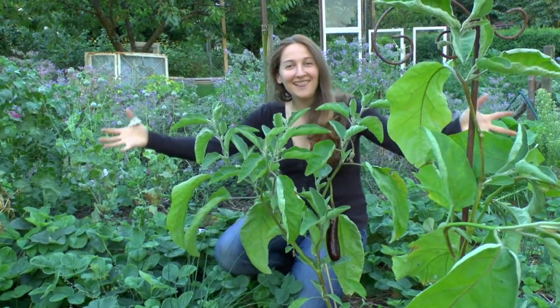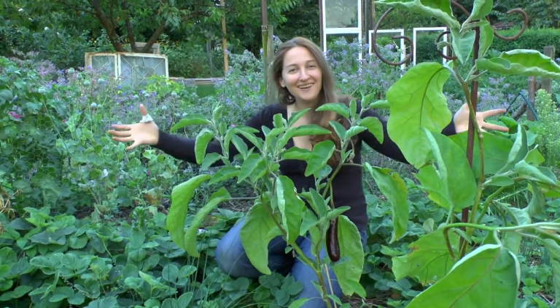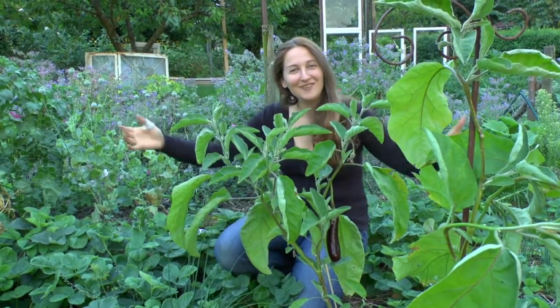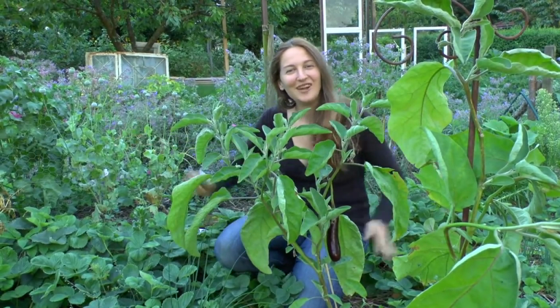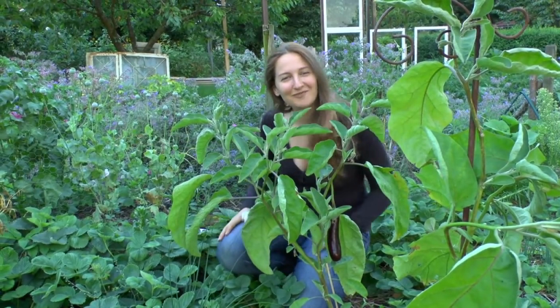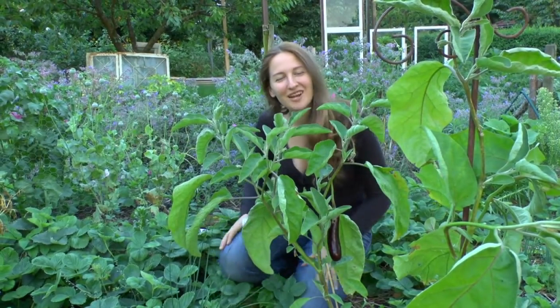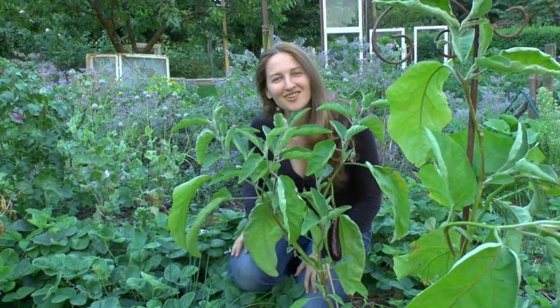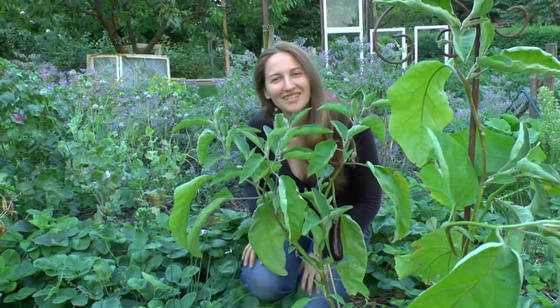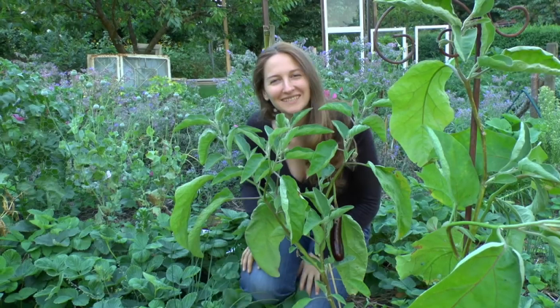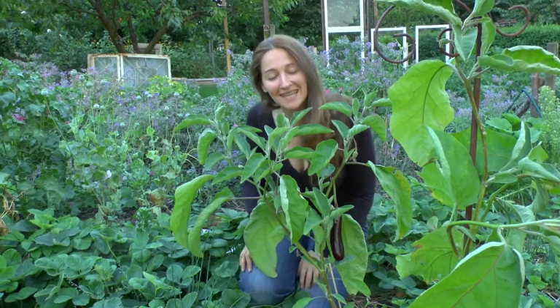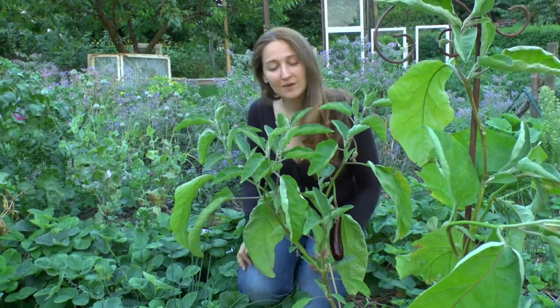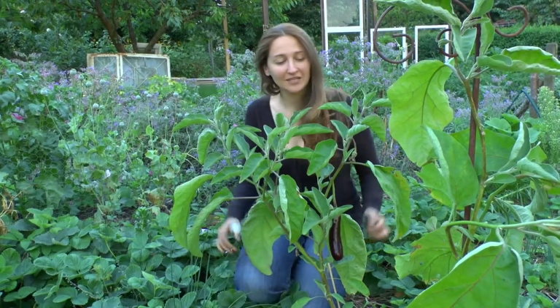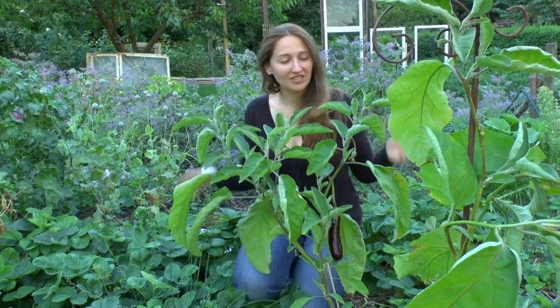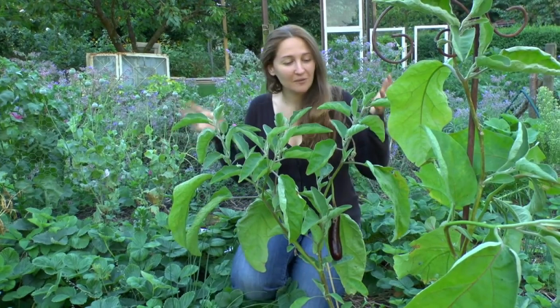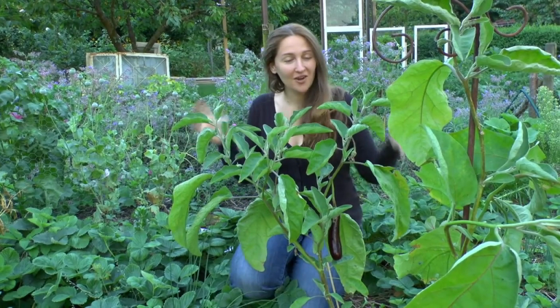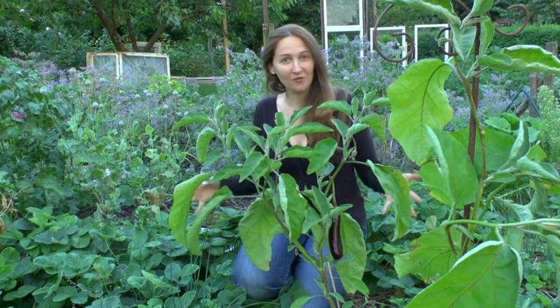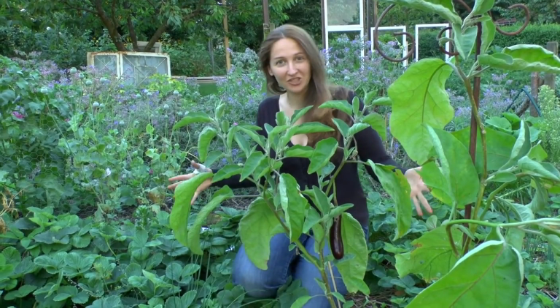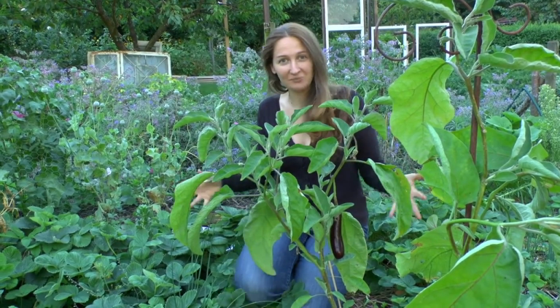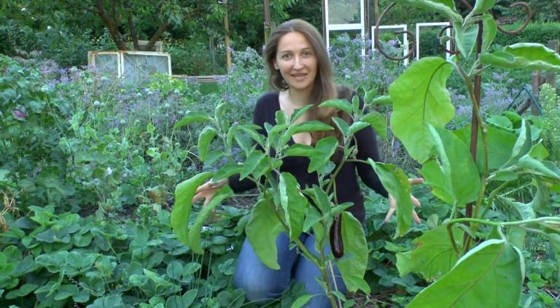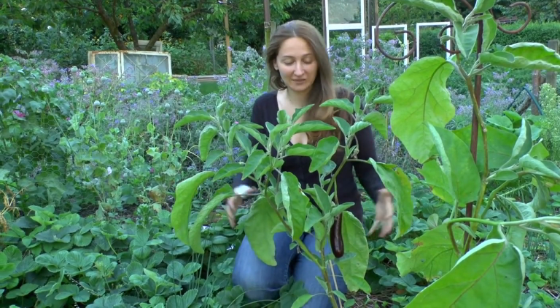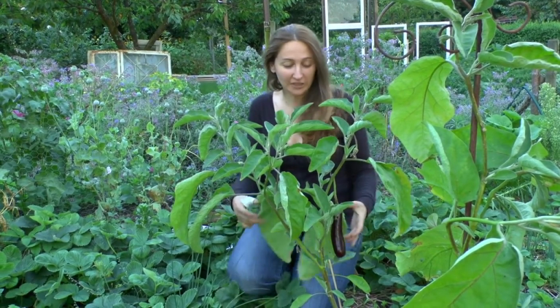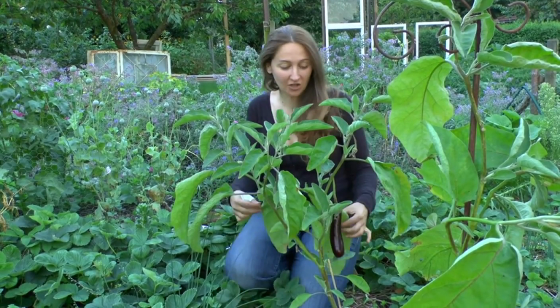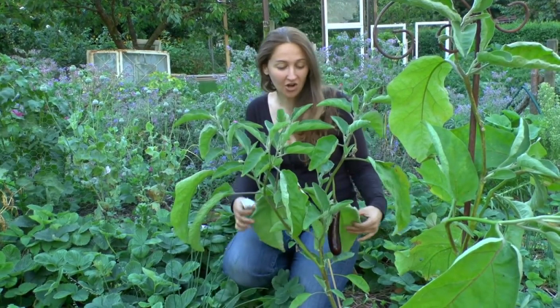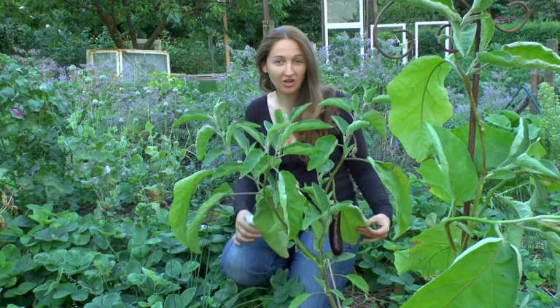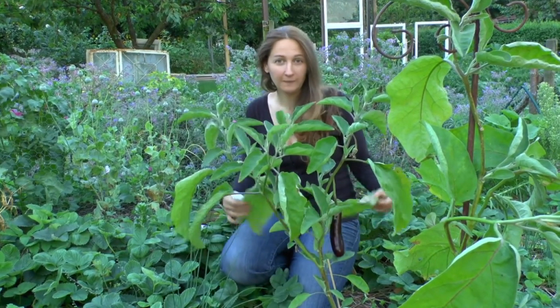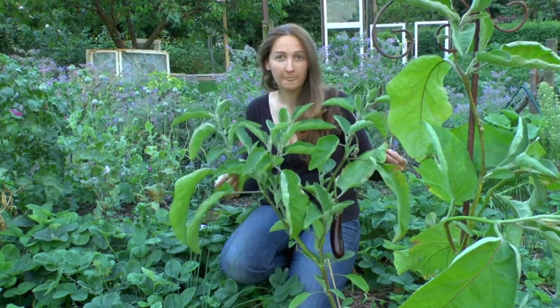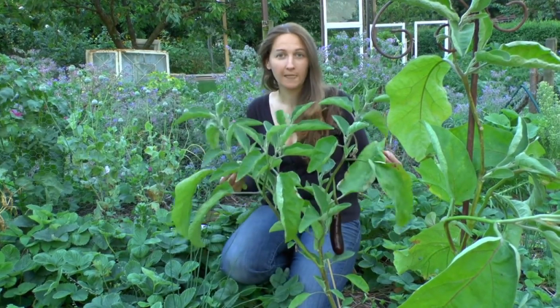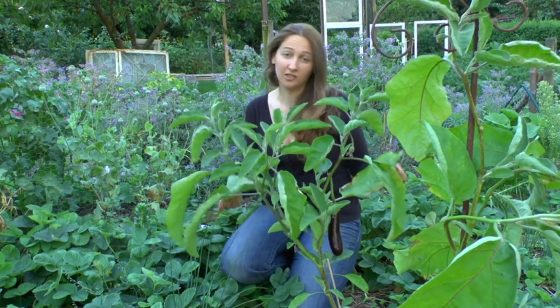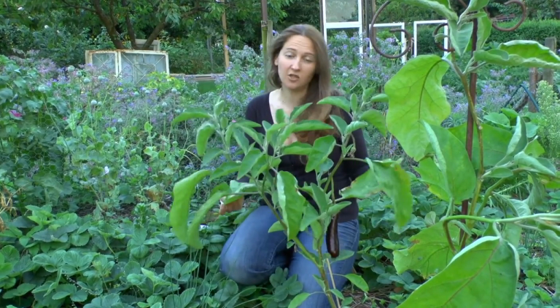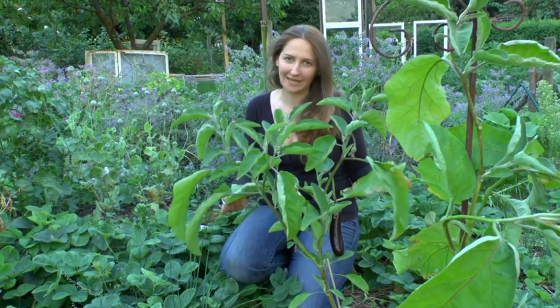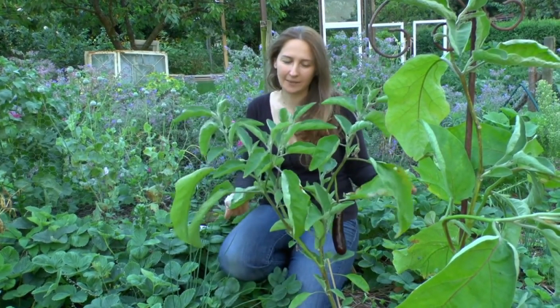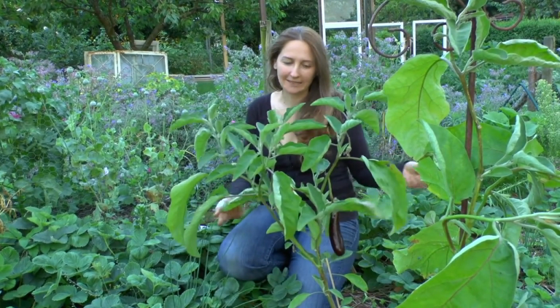Hello! Welcome to How to Grow Gardening. Today I want to talk to you about aubergine plants, which are also known as eggplants.